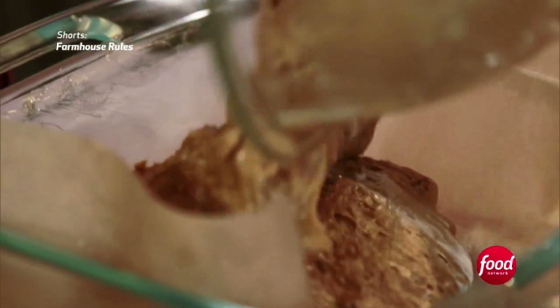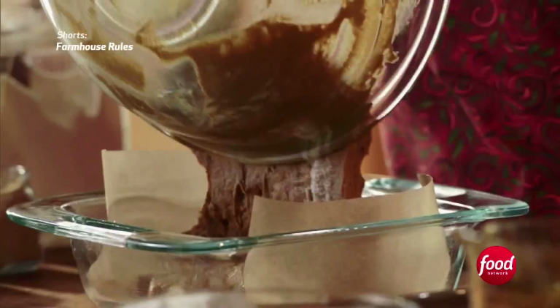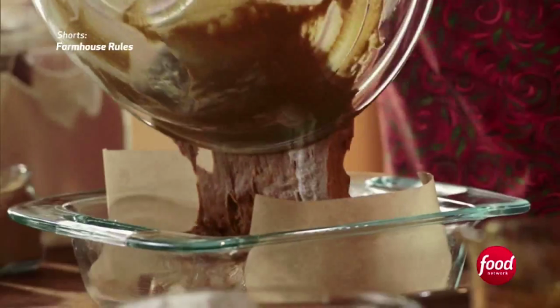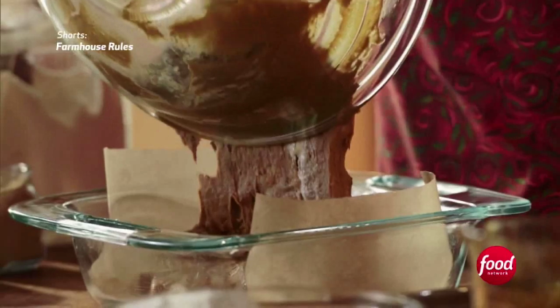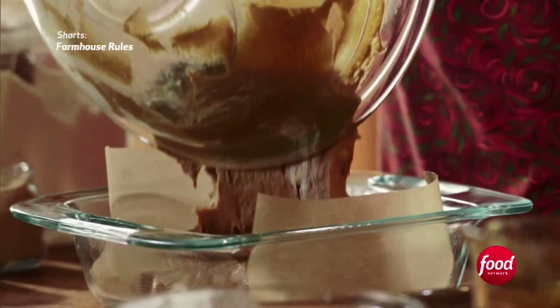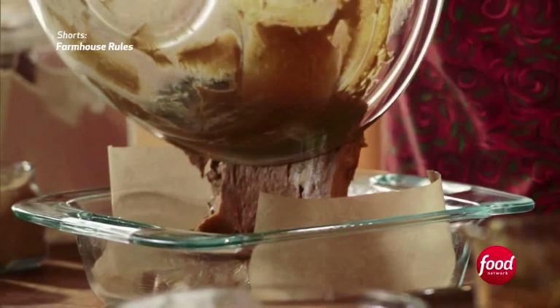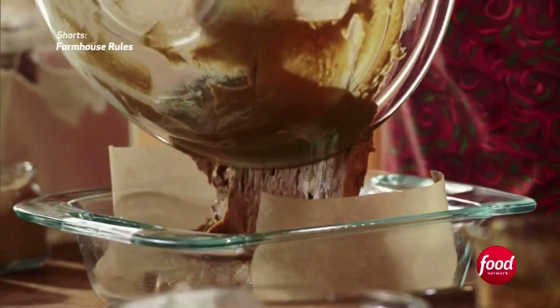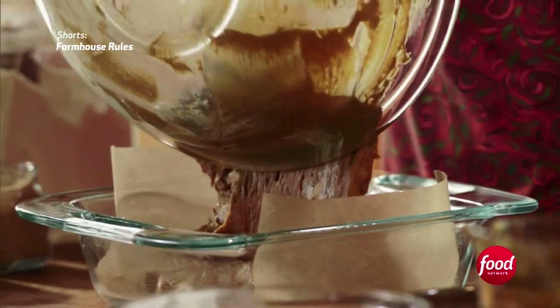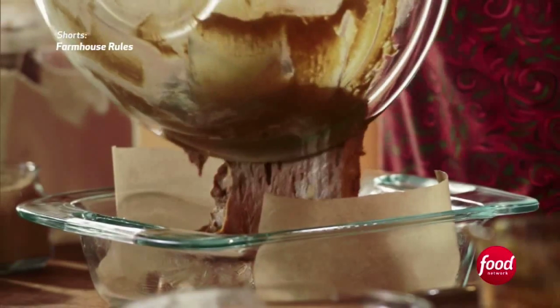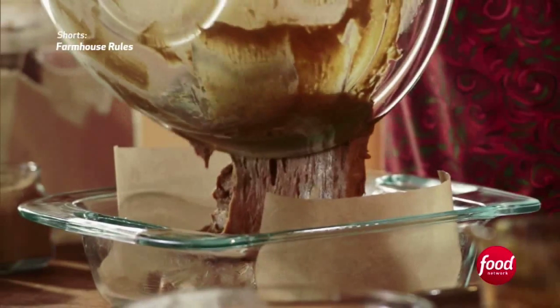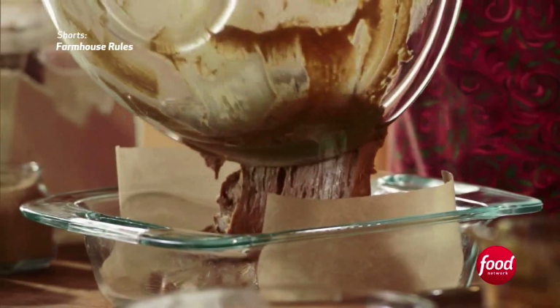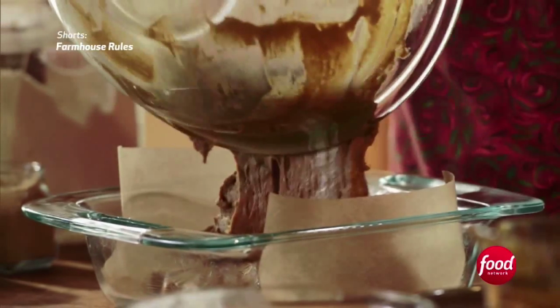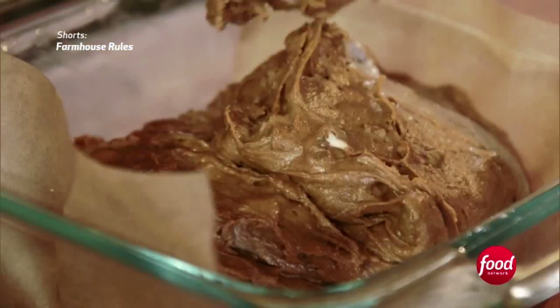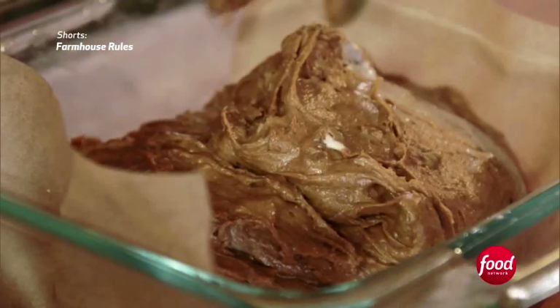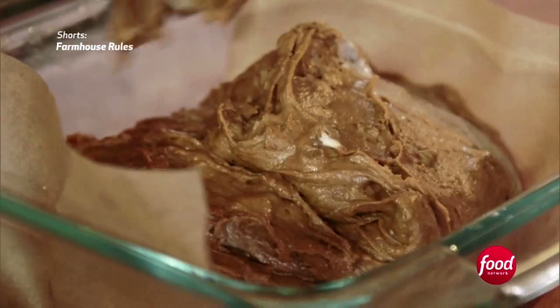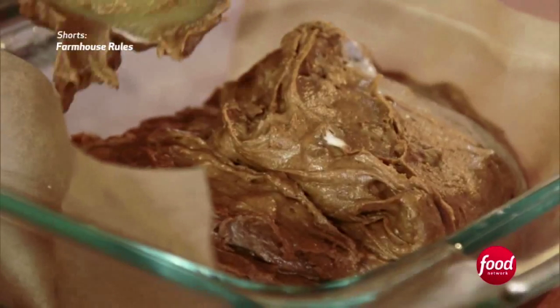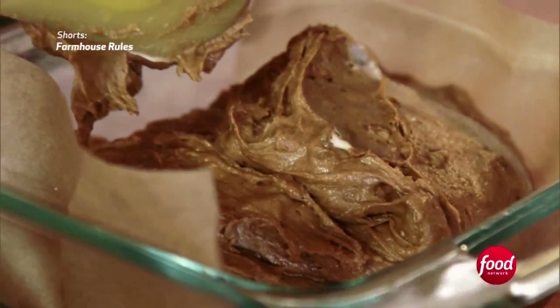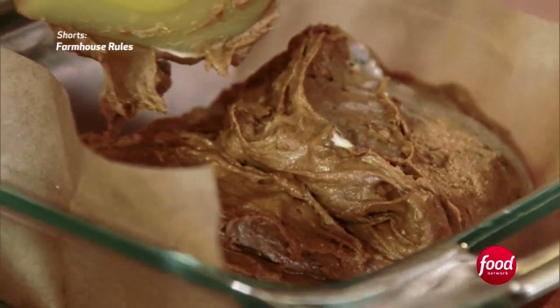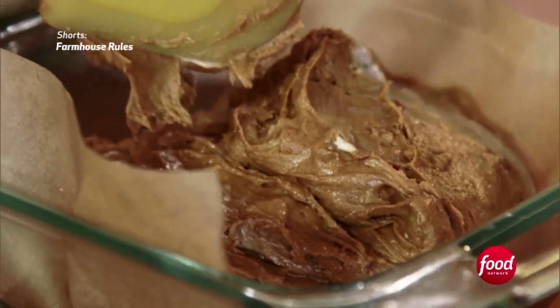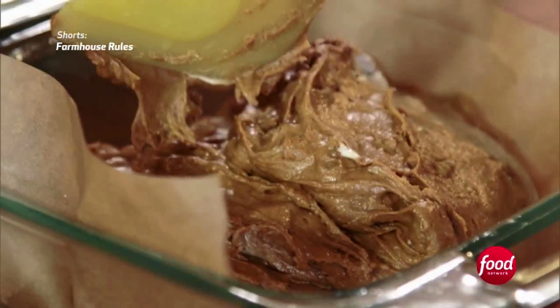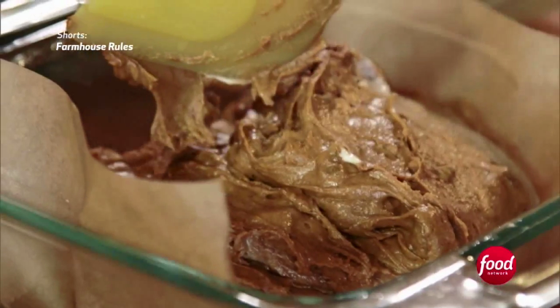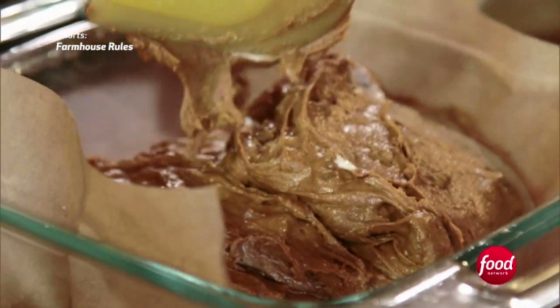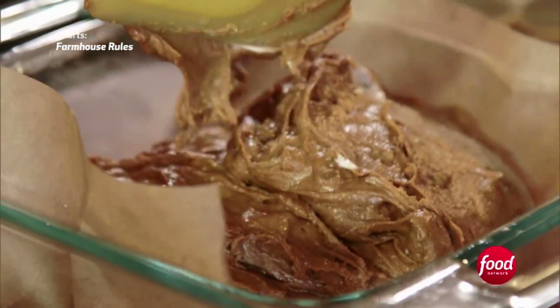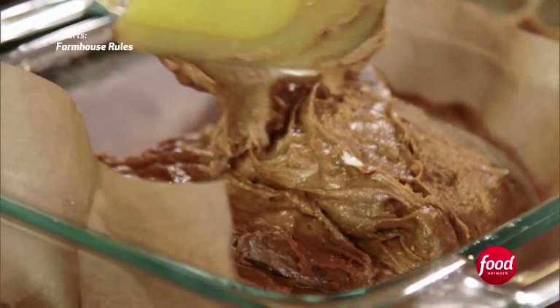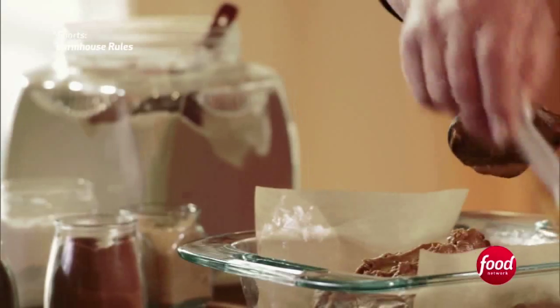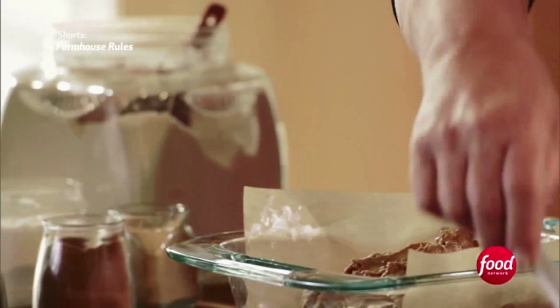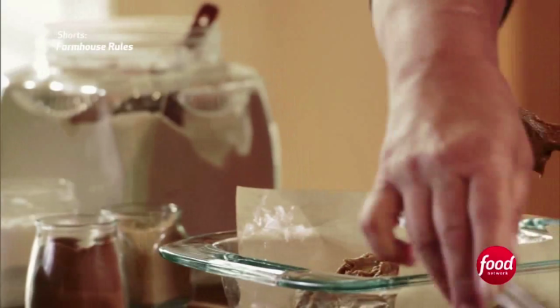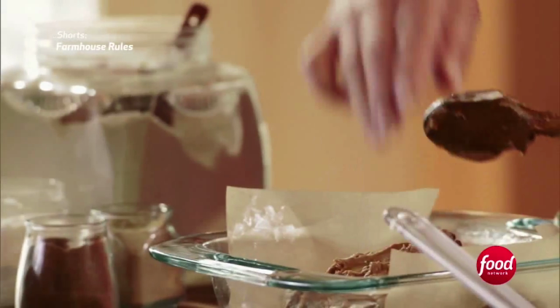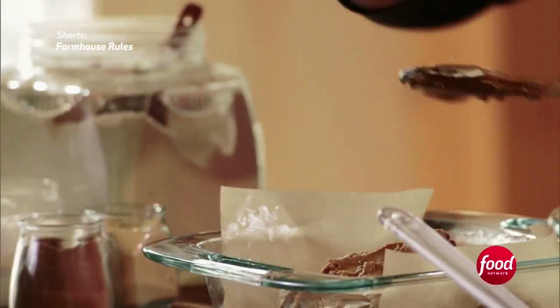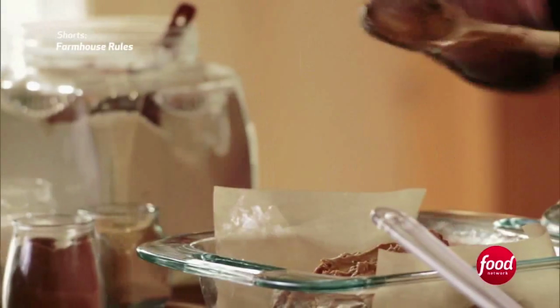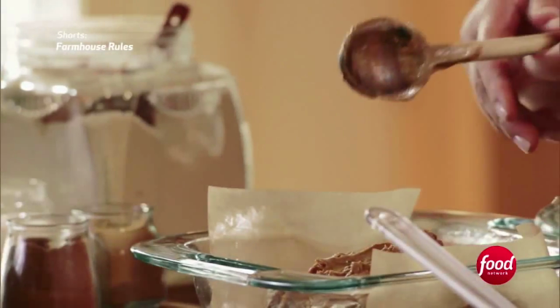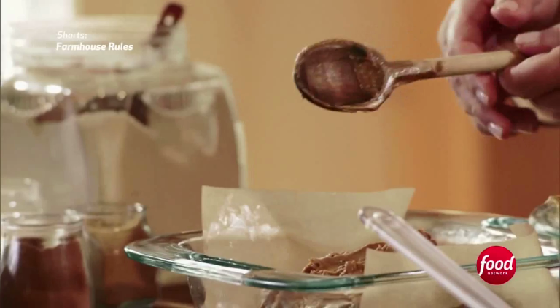I greased the pan and put a little bit of parchment paper on, just to help me get it out of the pan.